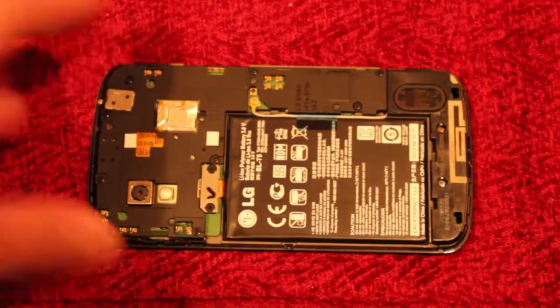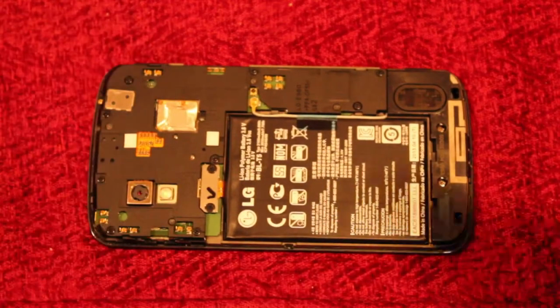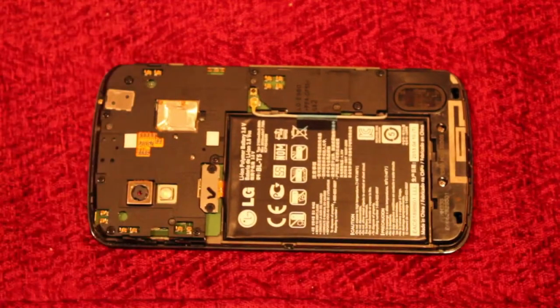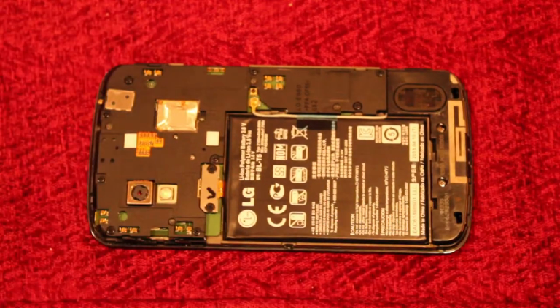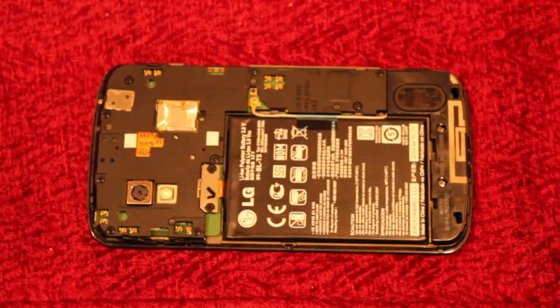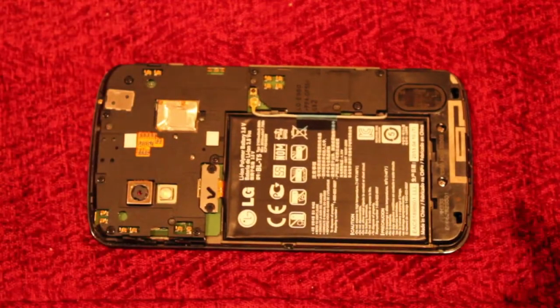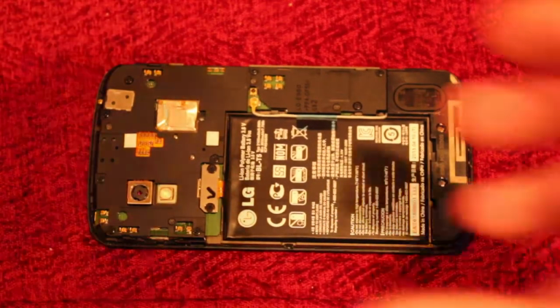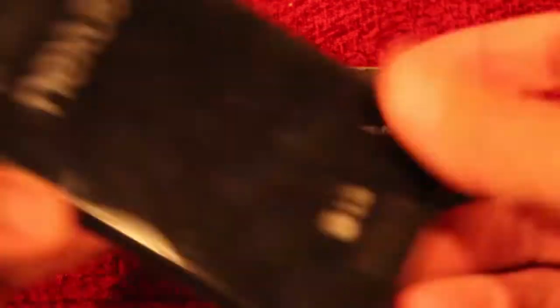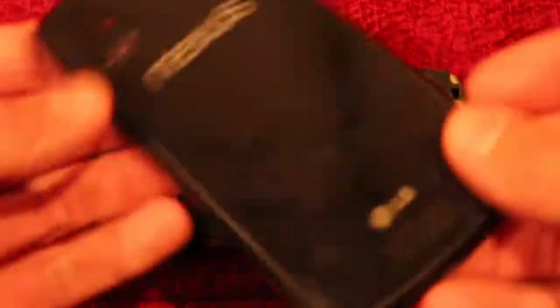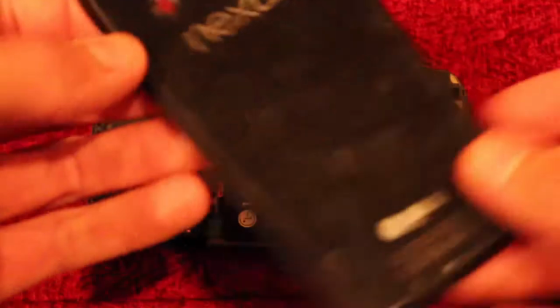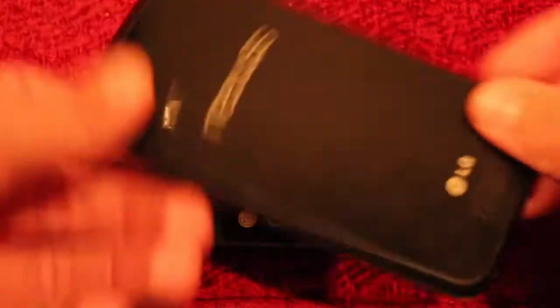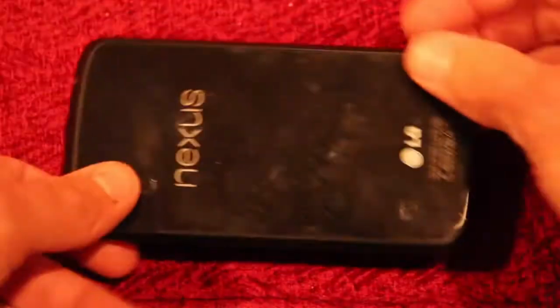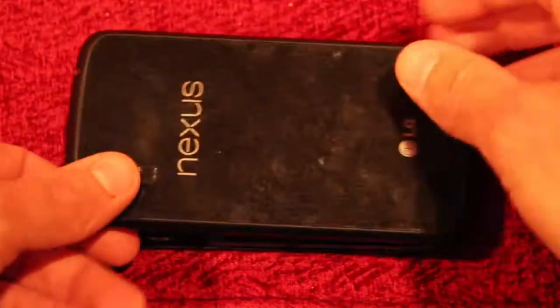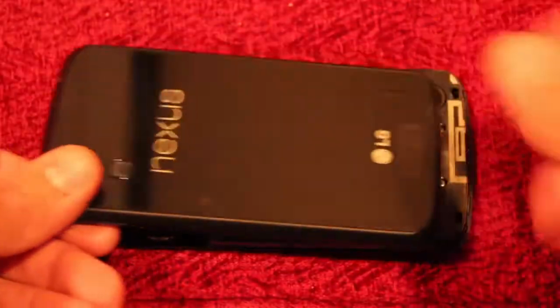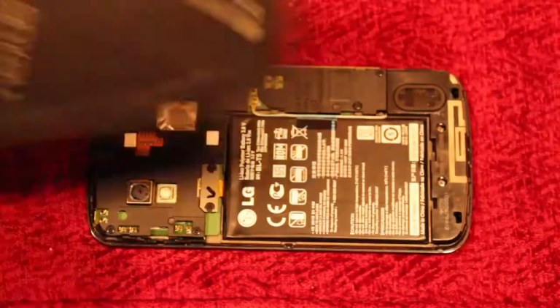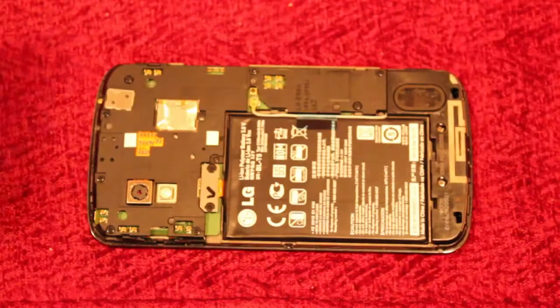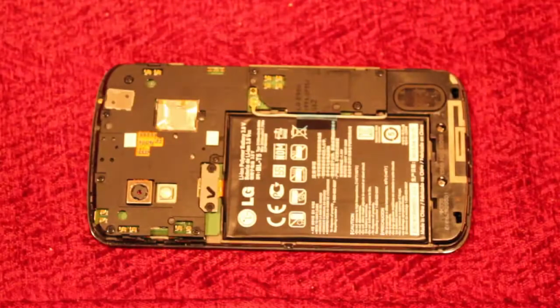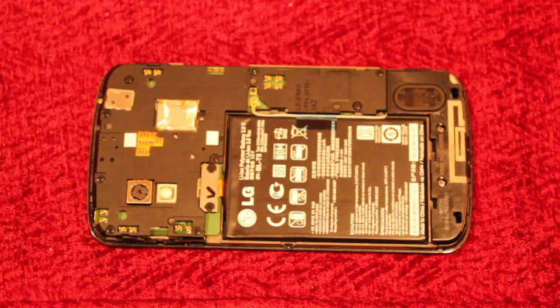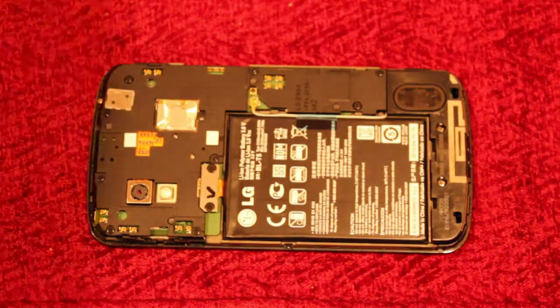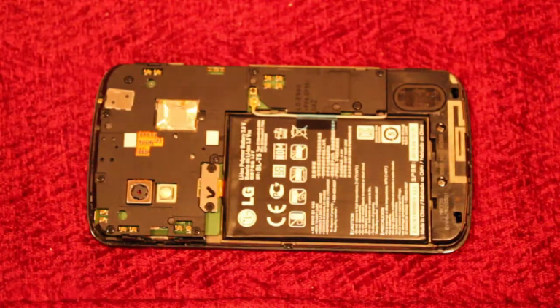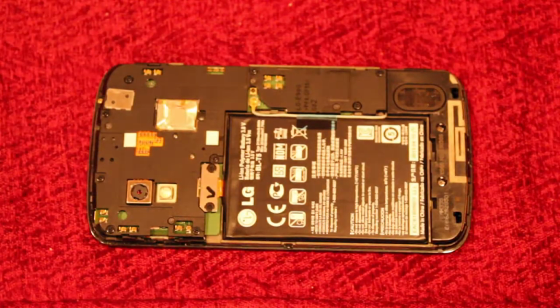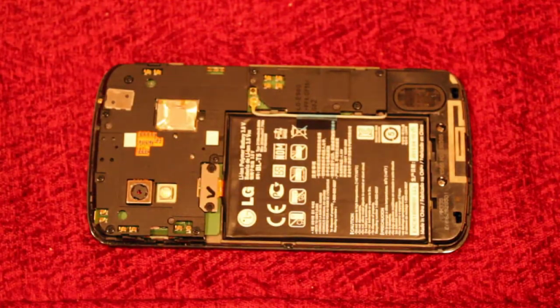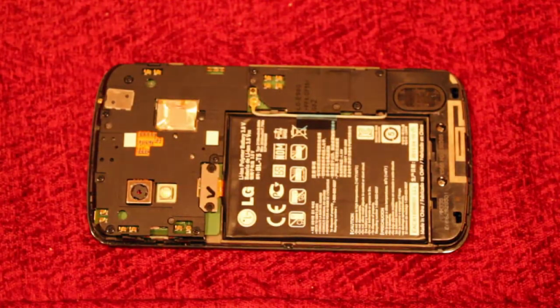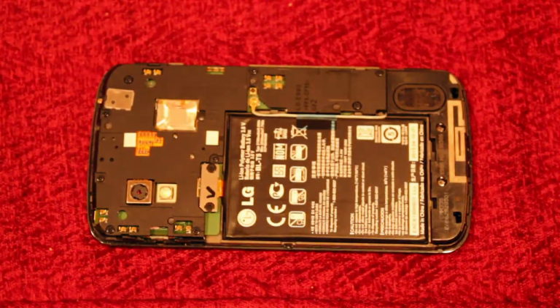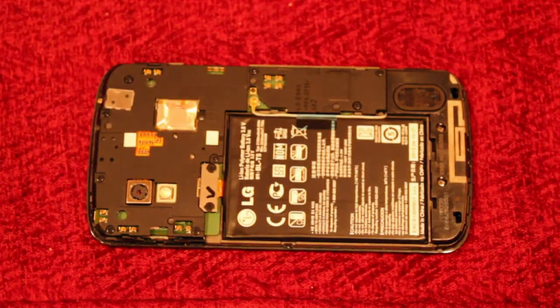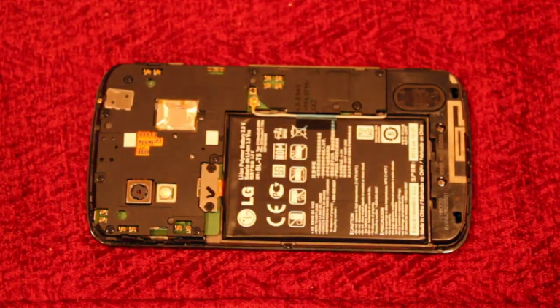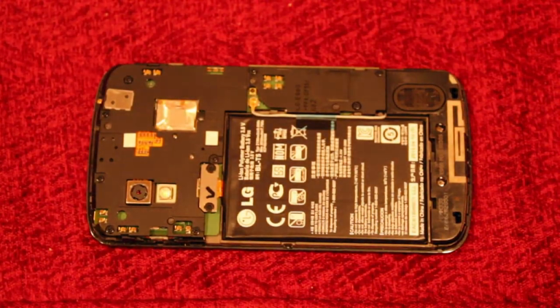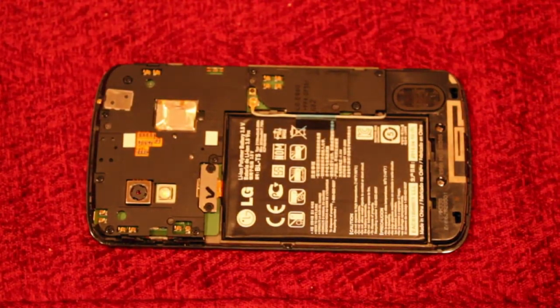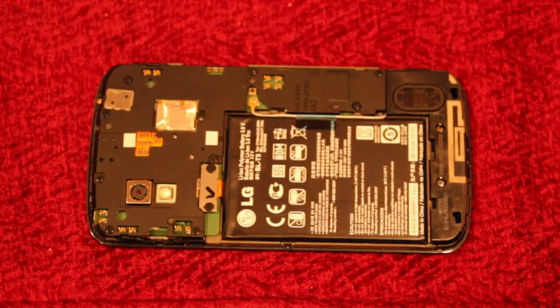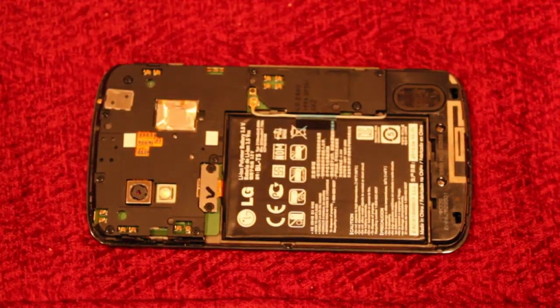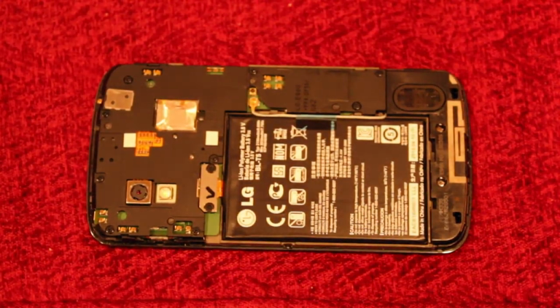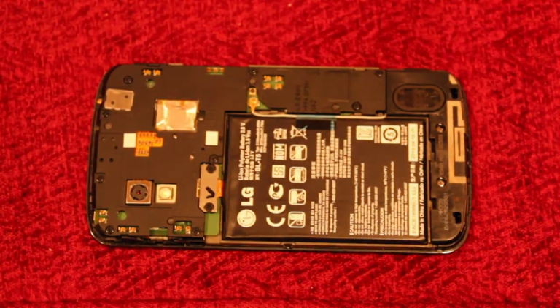Yeah, that's it. You just snap this back on and put the two screws back in and it's good to go. Thanks.